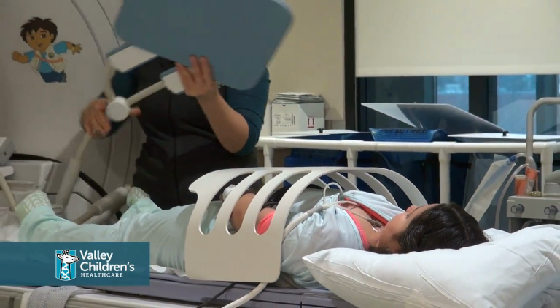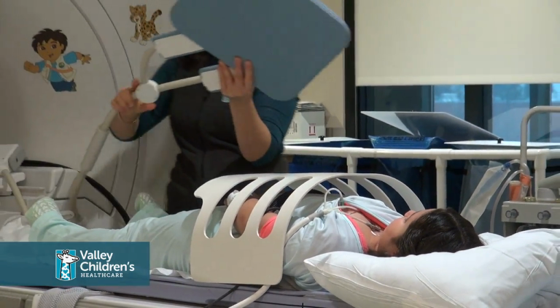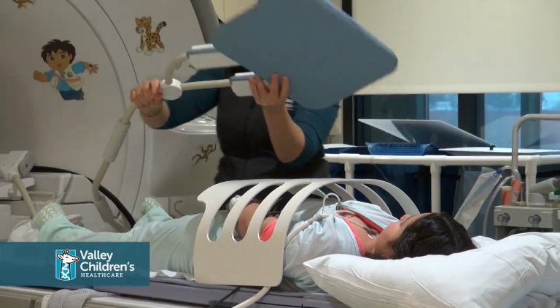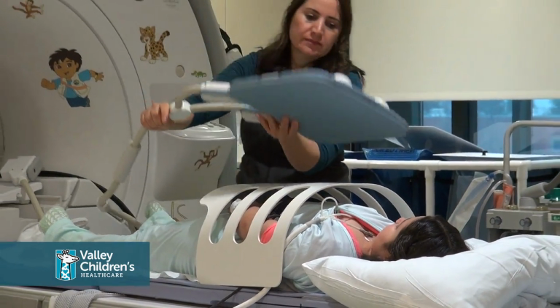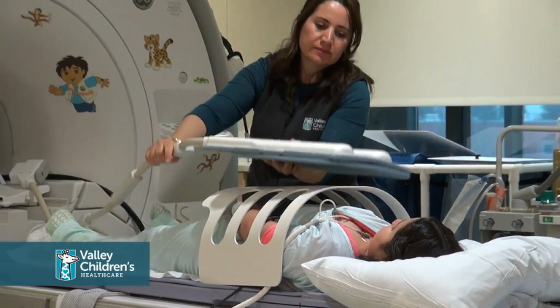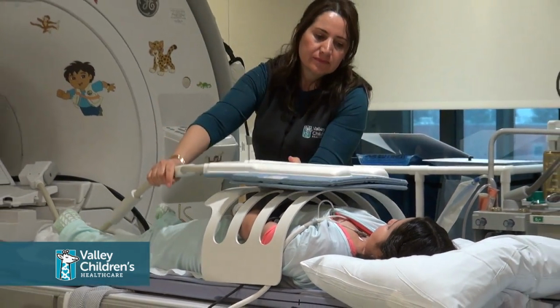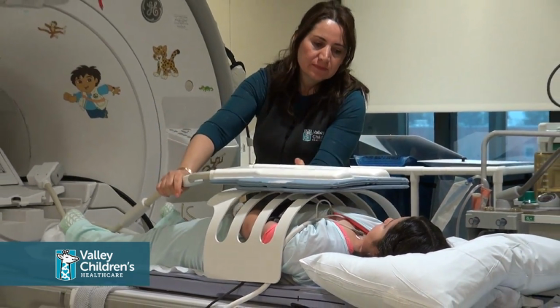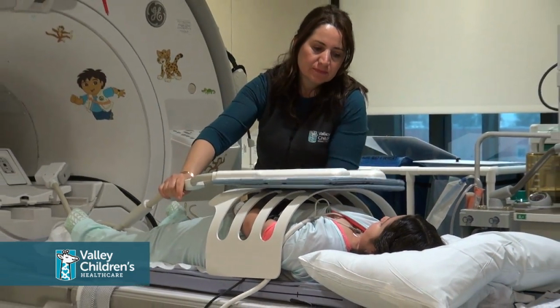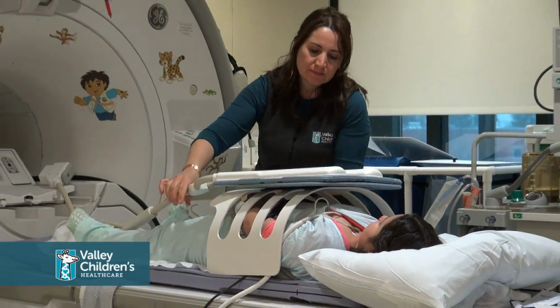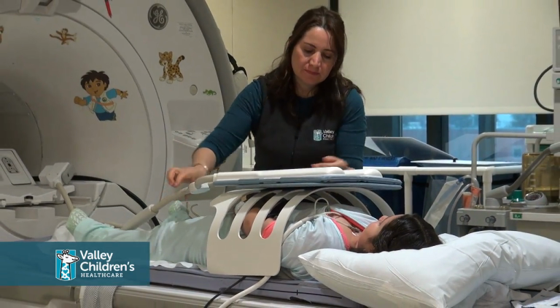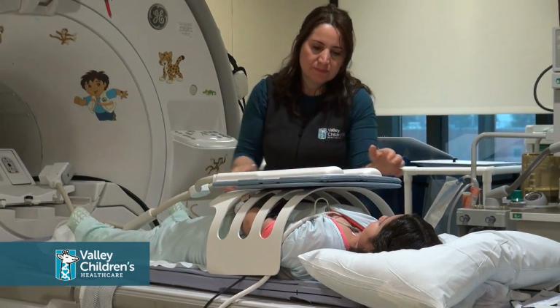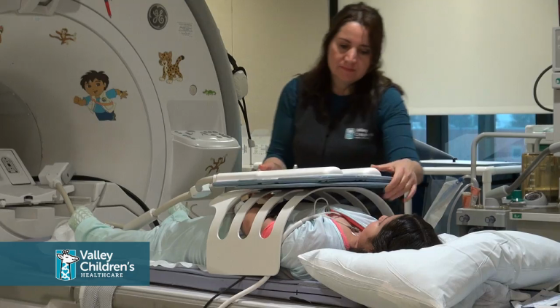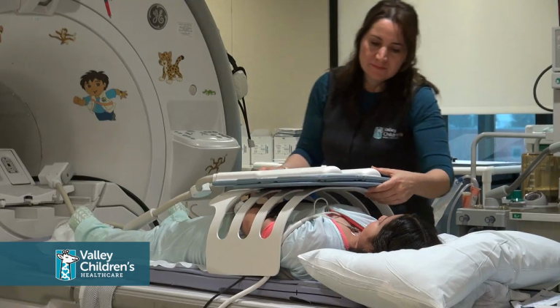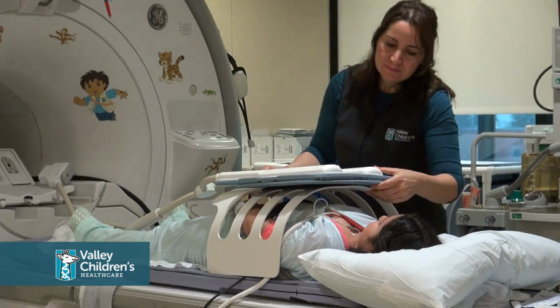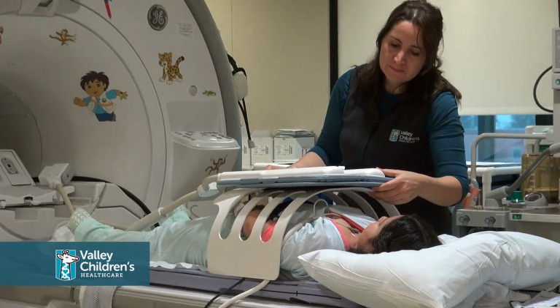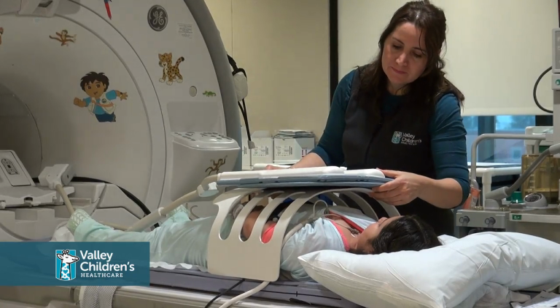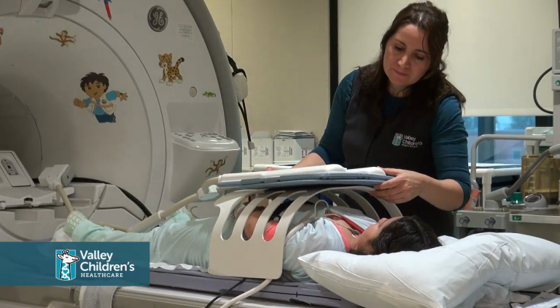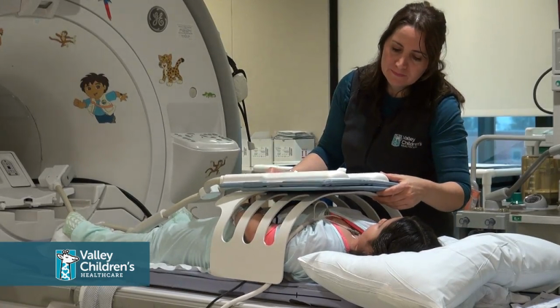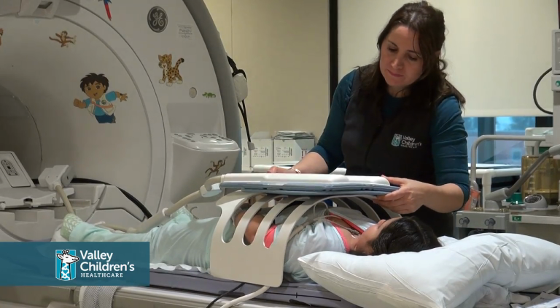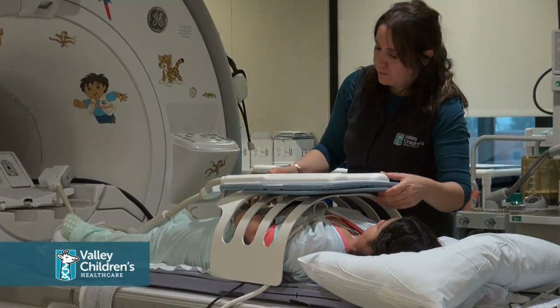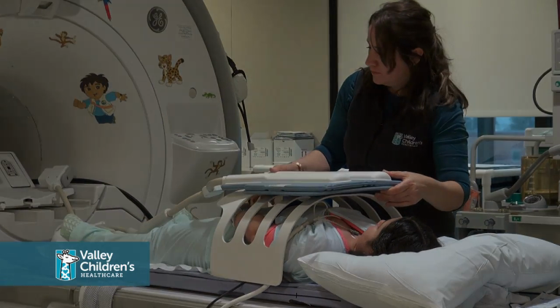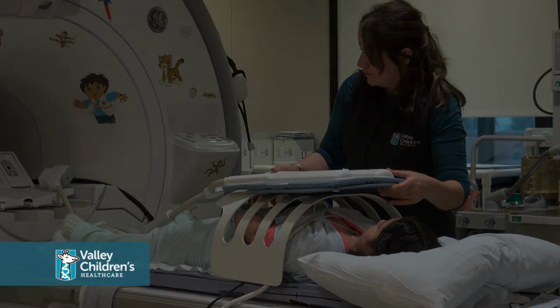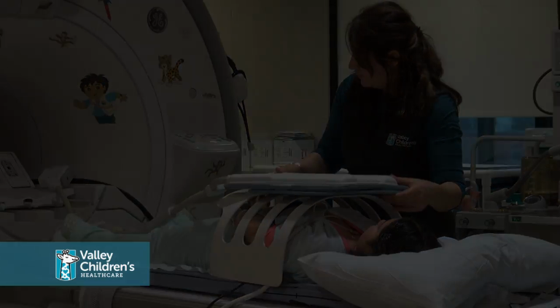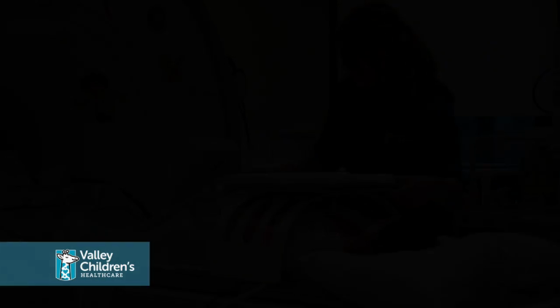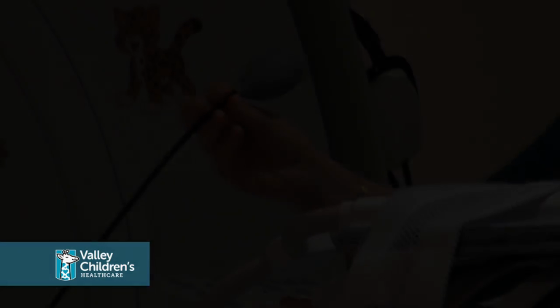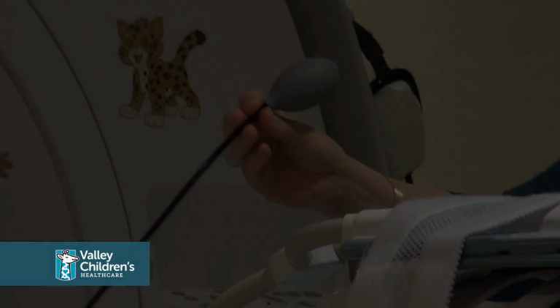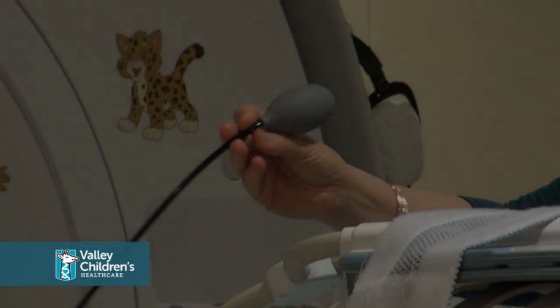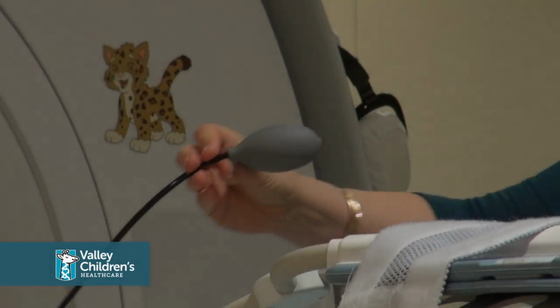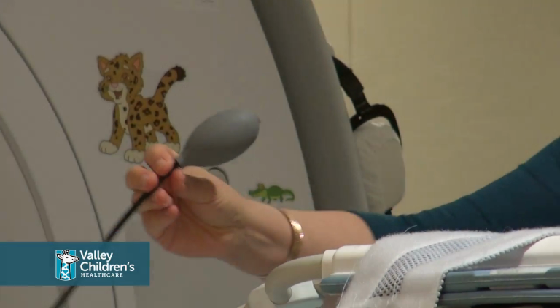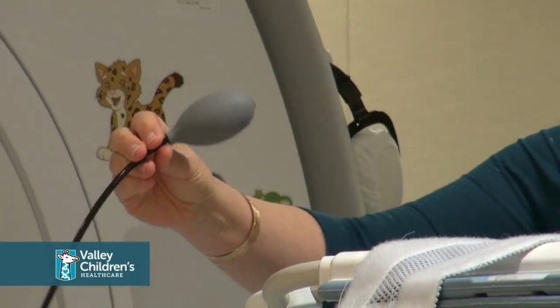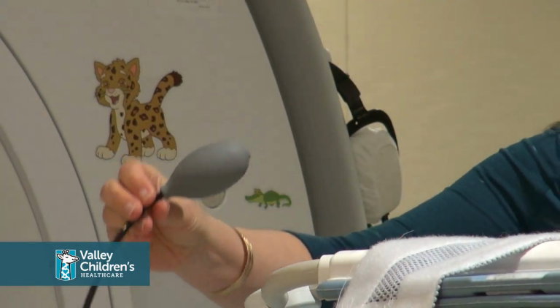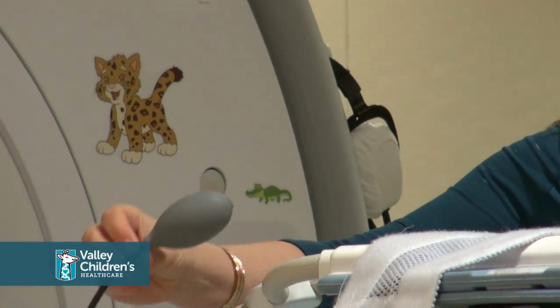If for any reason your child needs to contact the technologist during the MRI, they would be given a squeeze ball.